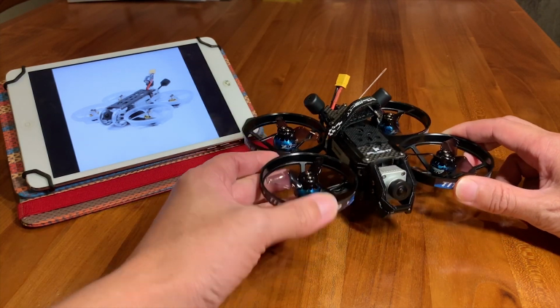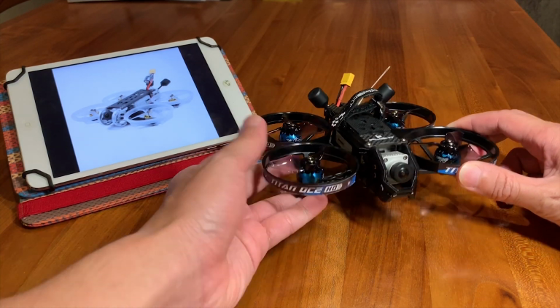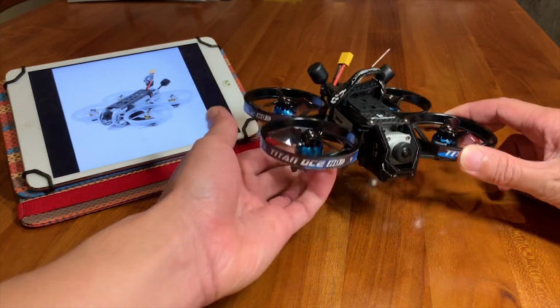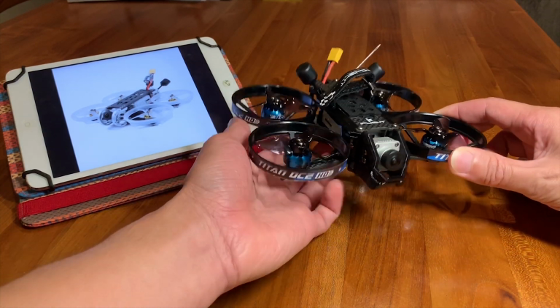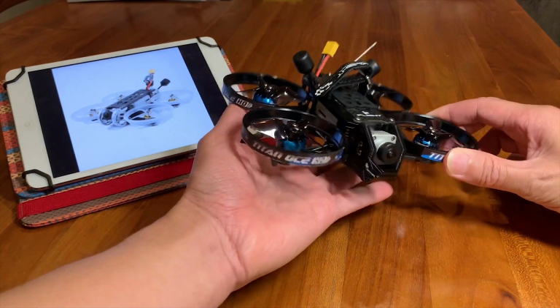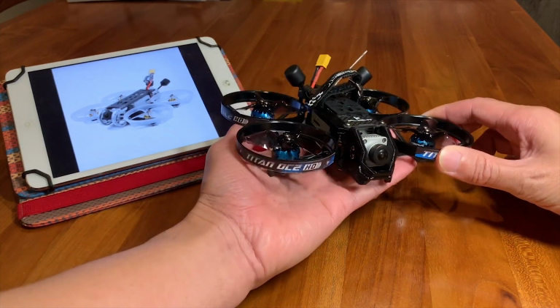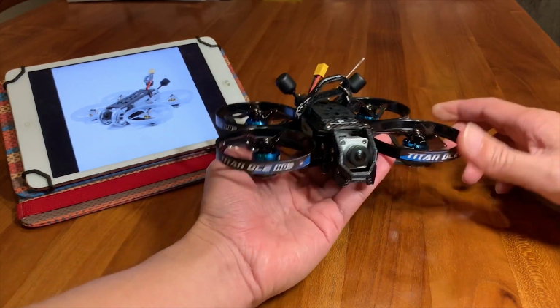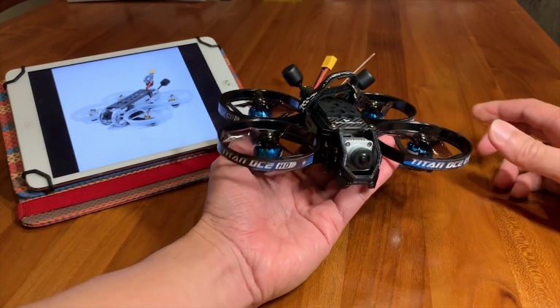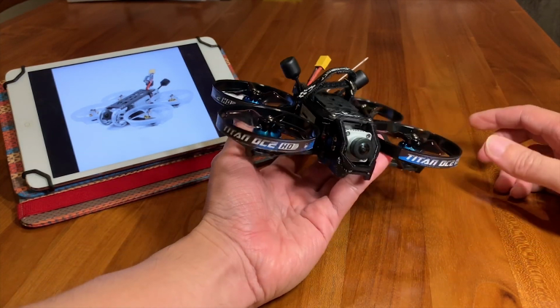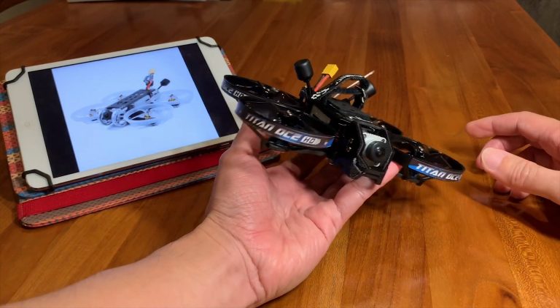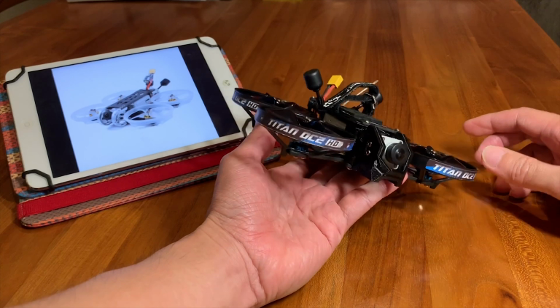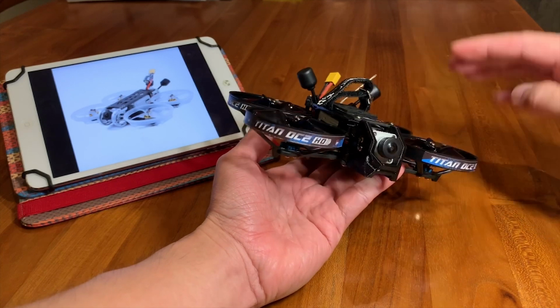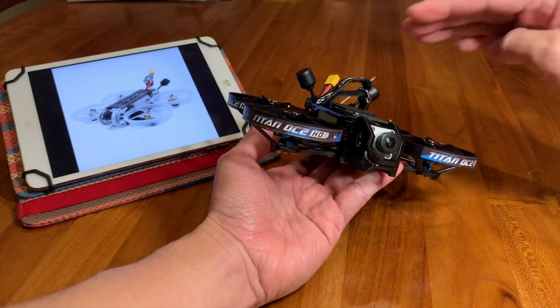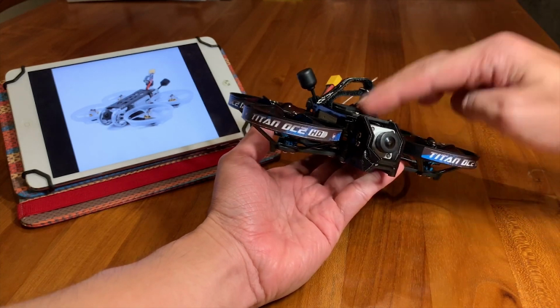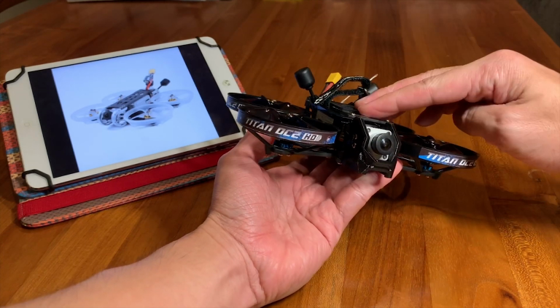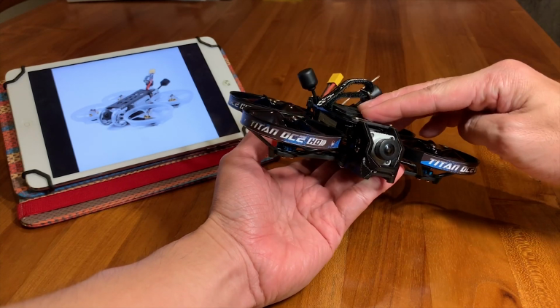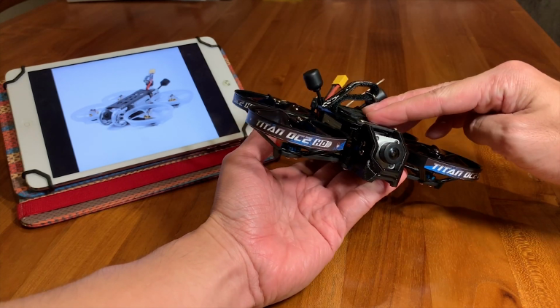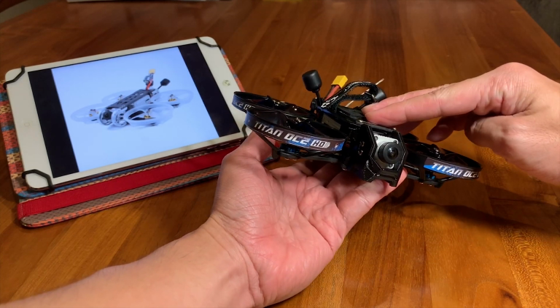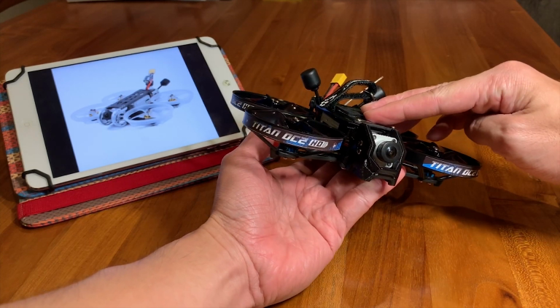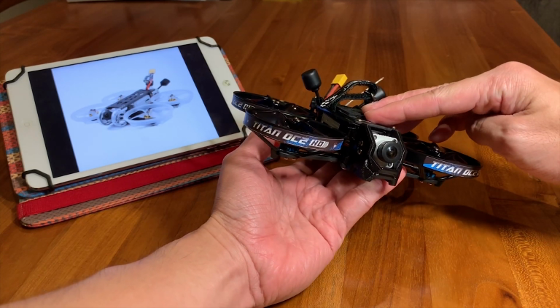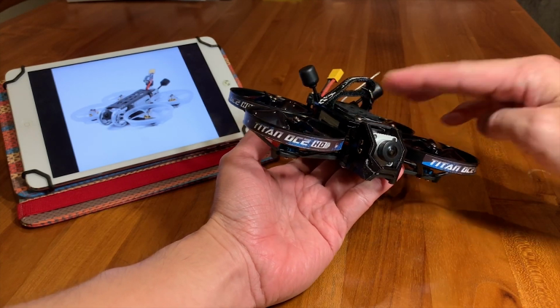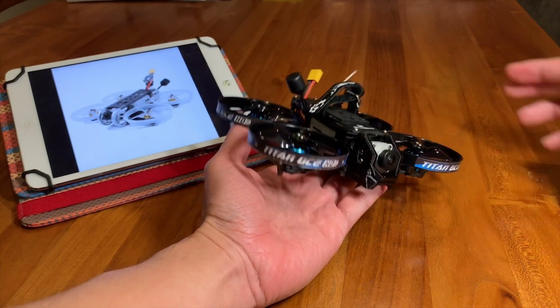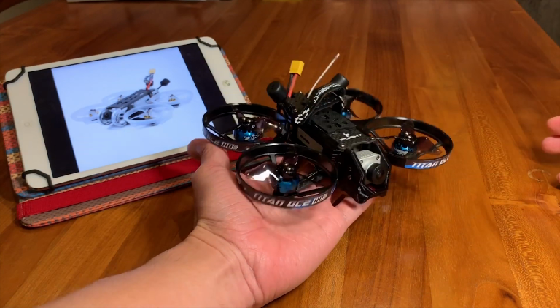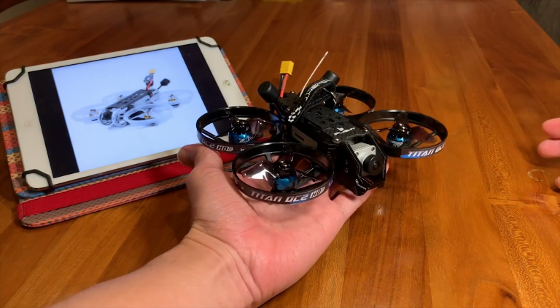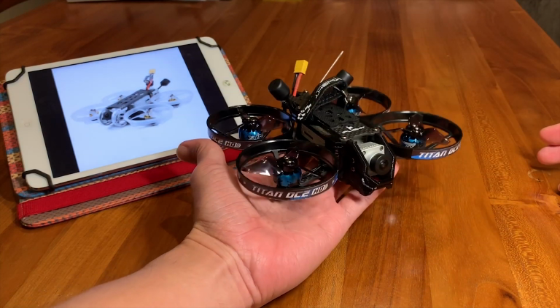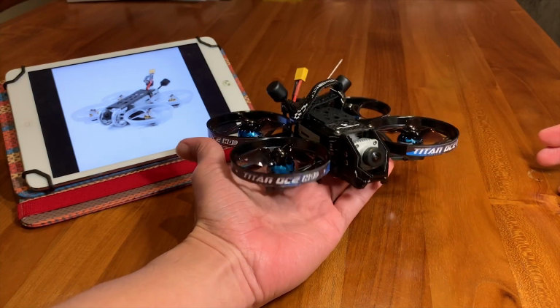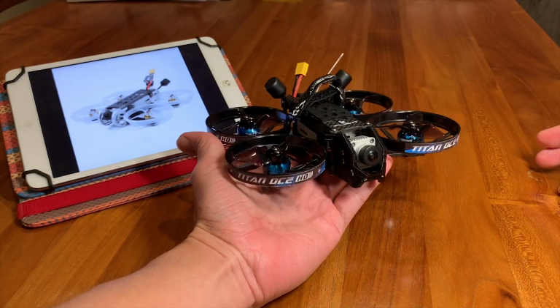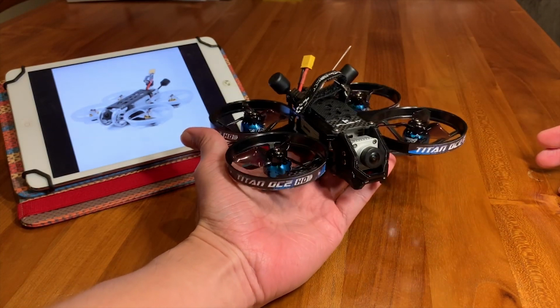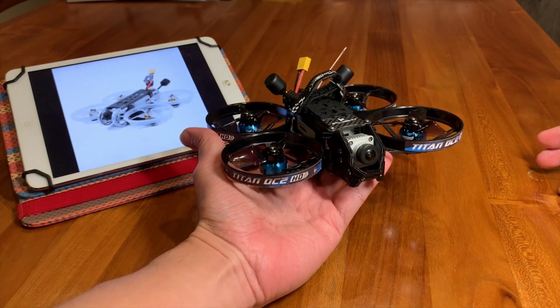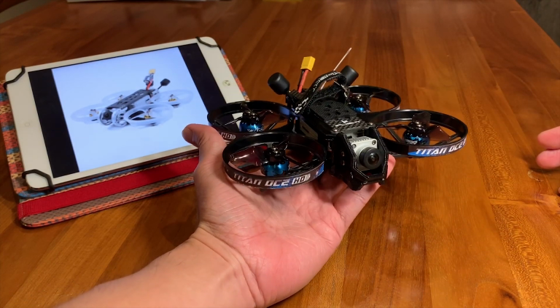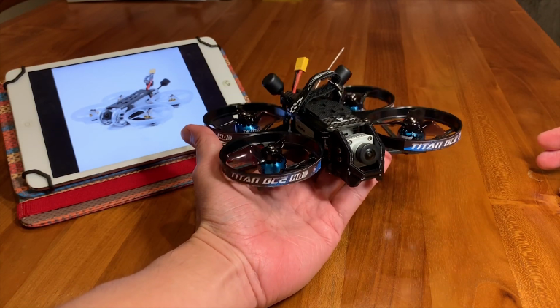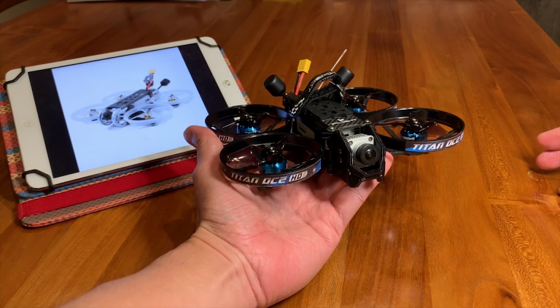Alright, enough rambling — I'm going to head to the field, put on a 3S LiPo pack, and then show you the flight footage.